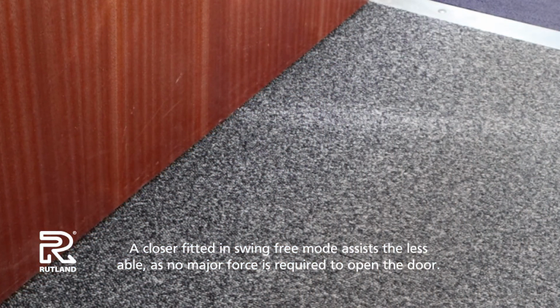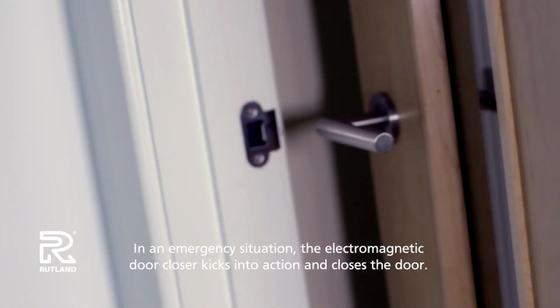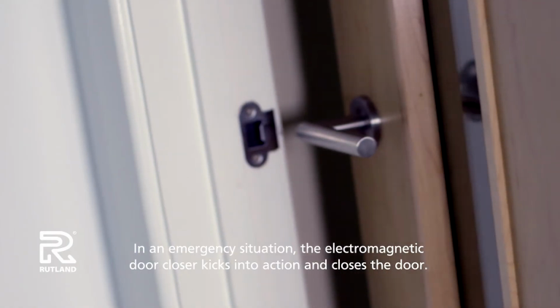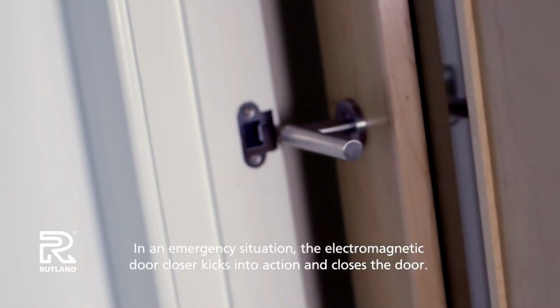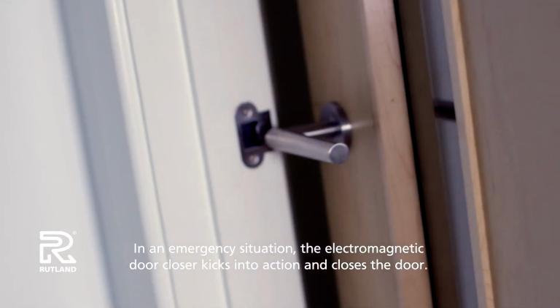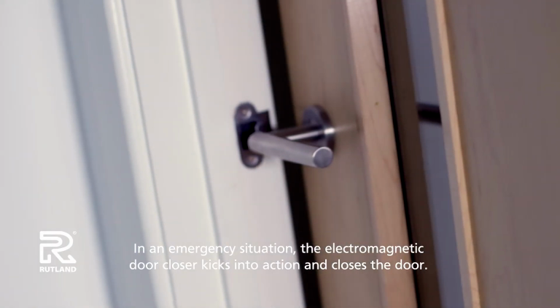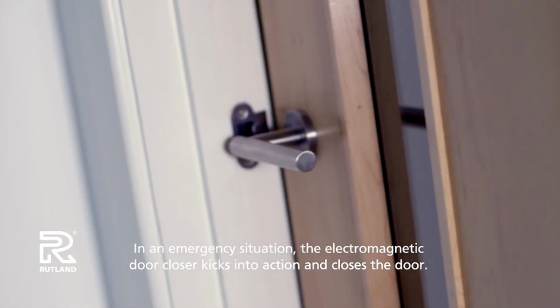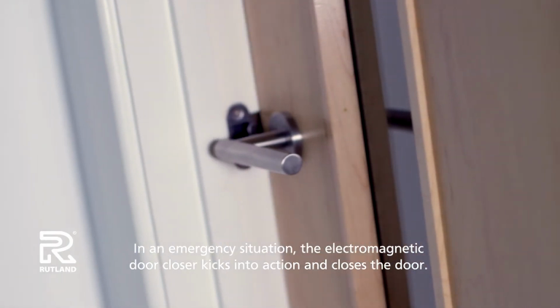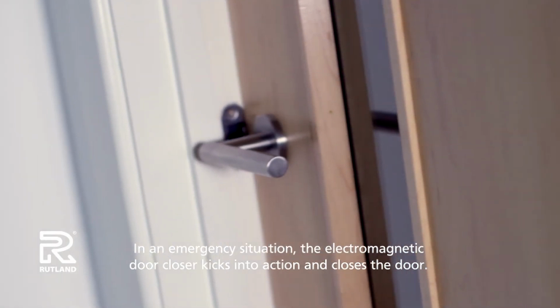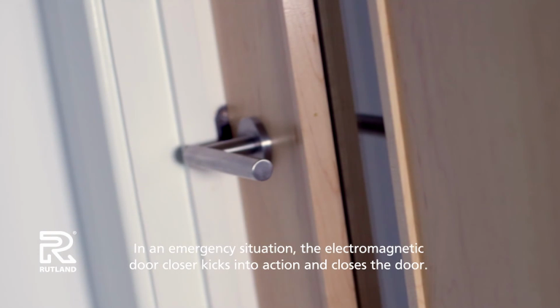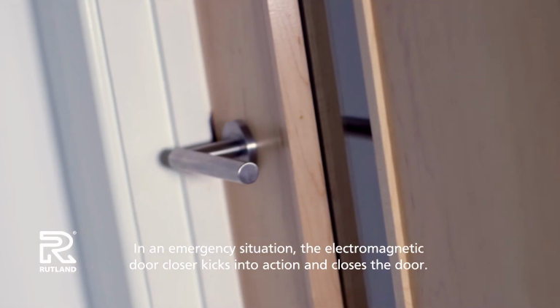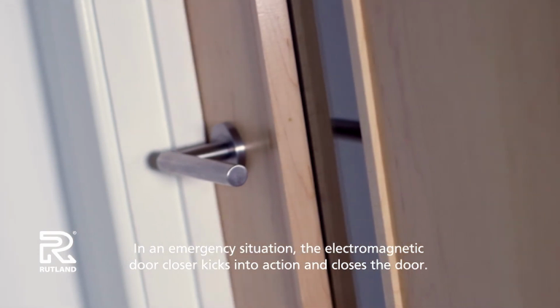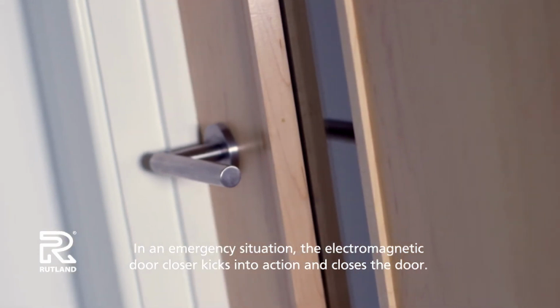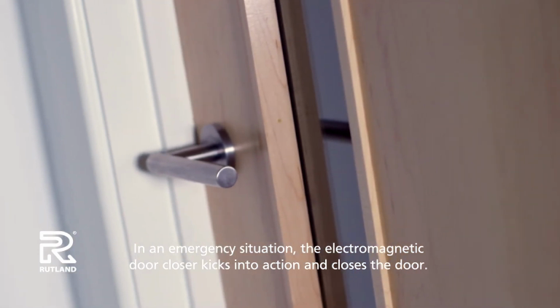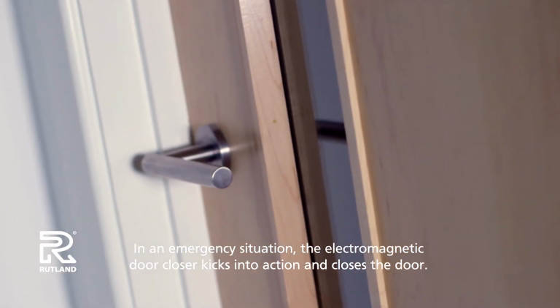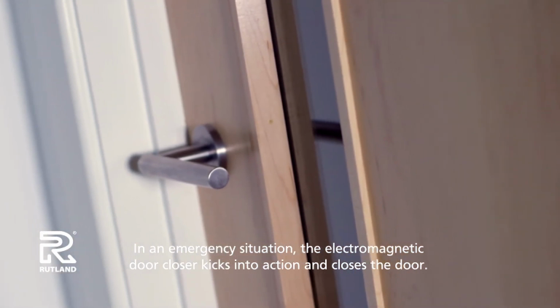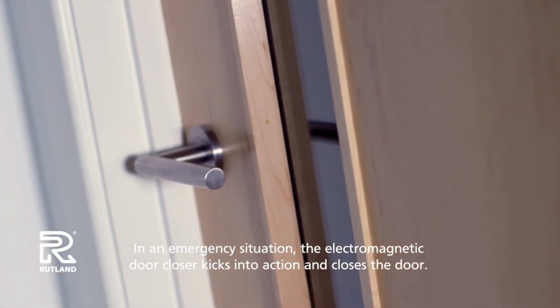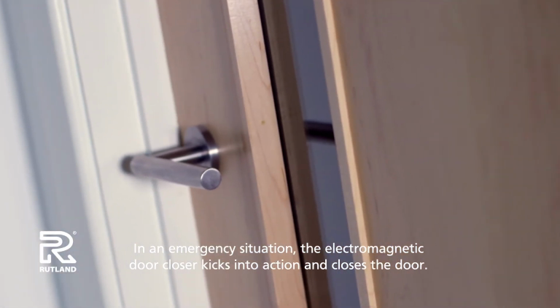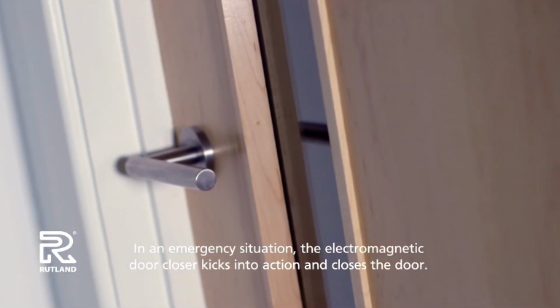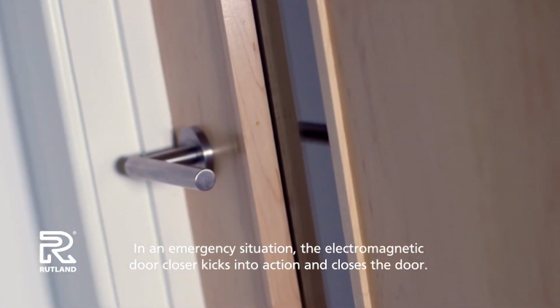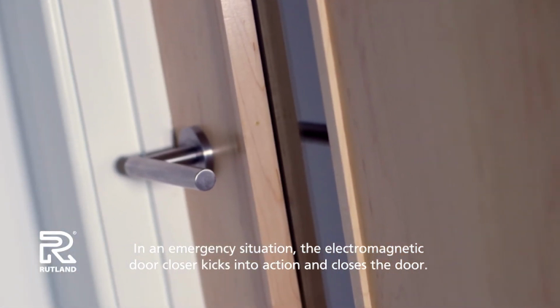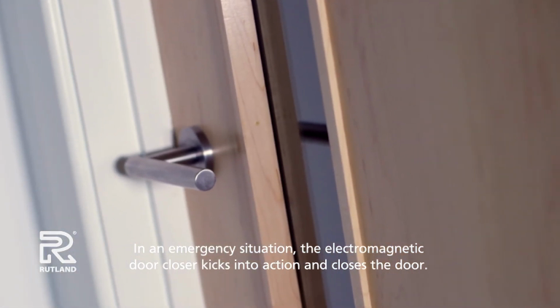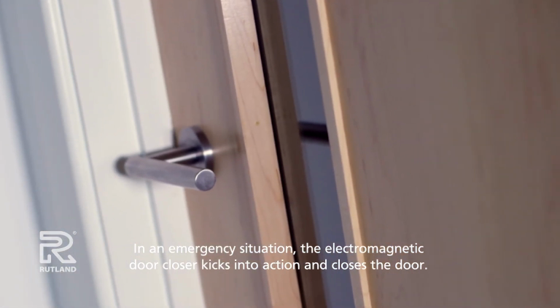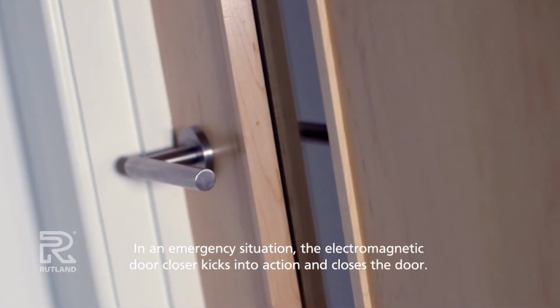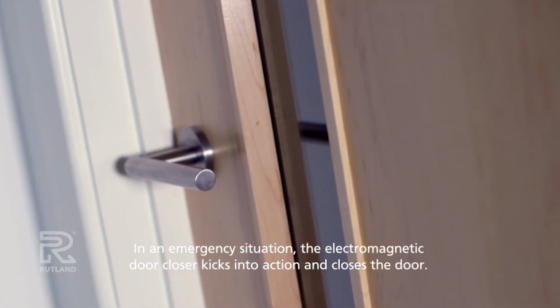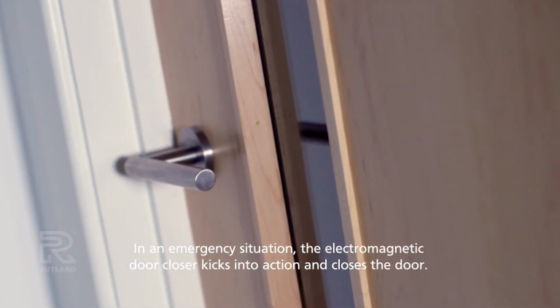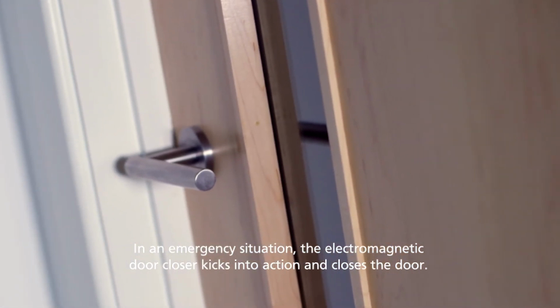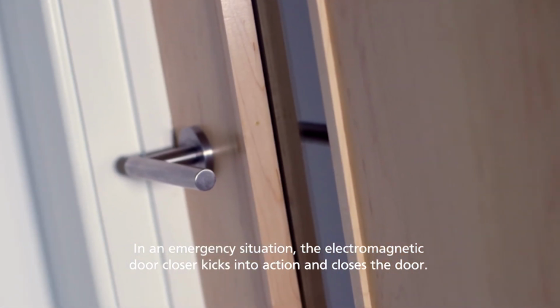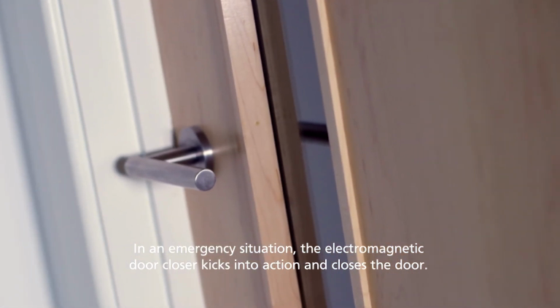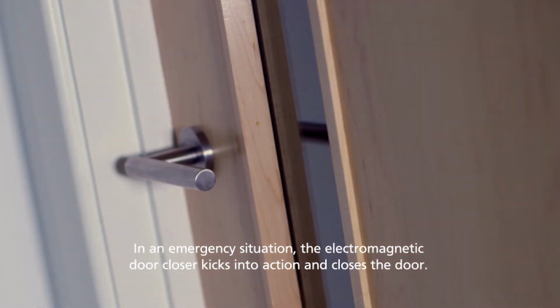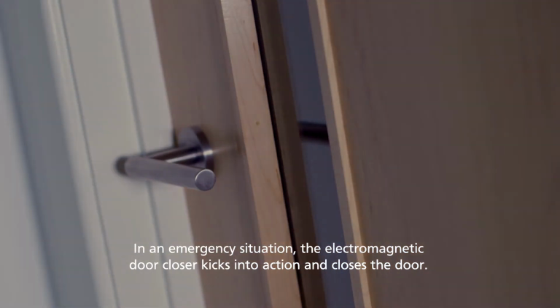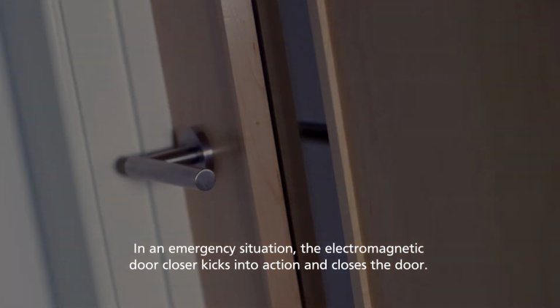In an emergency situation, the electromagnetic door closer kicks into action and closes the door.